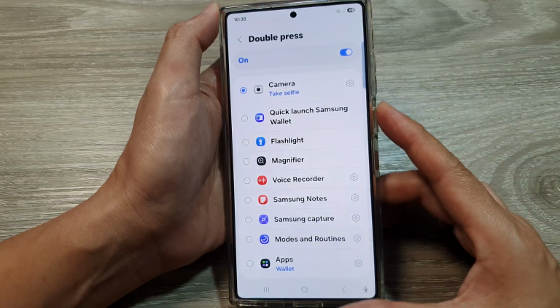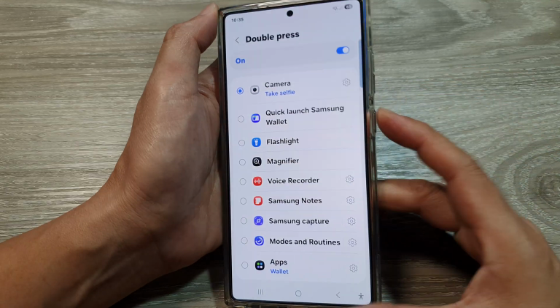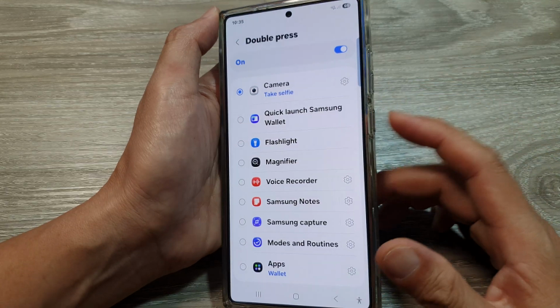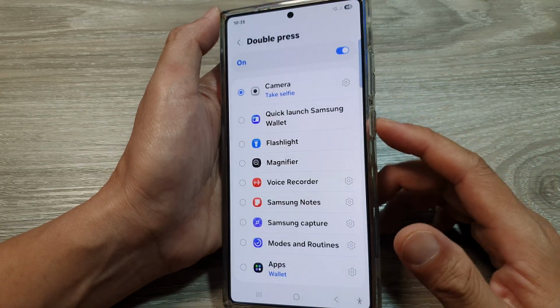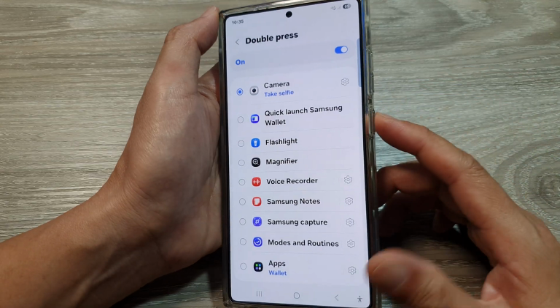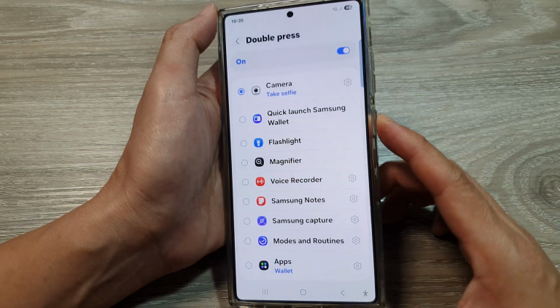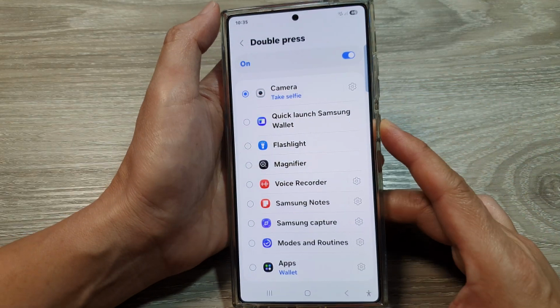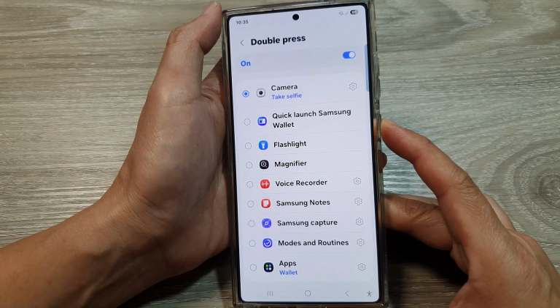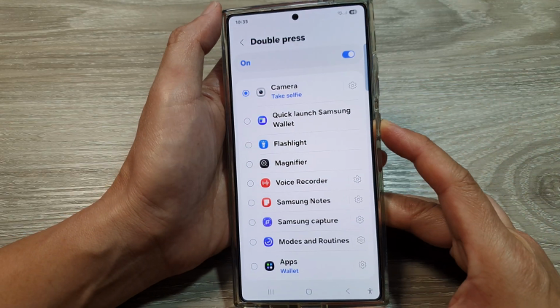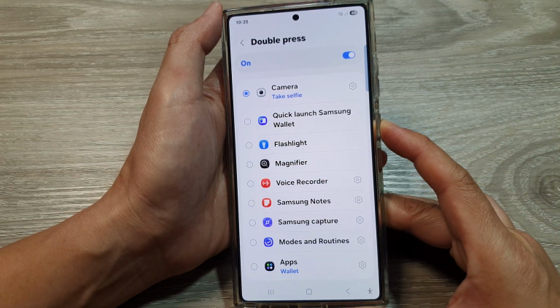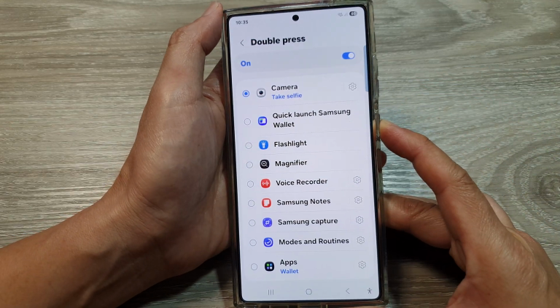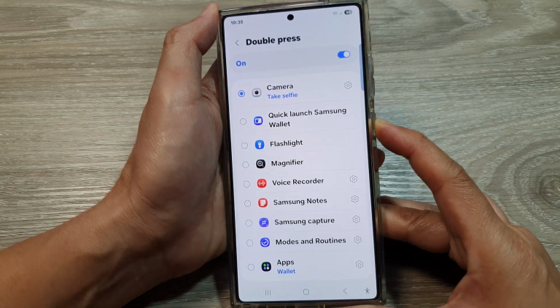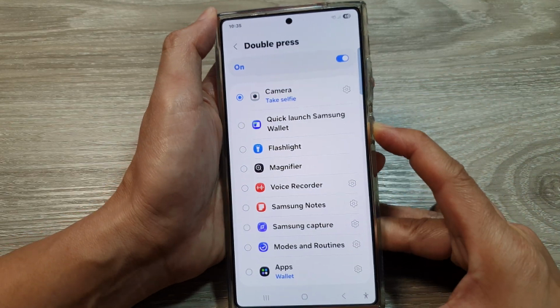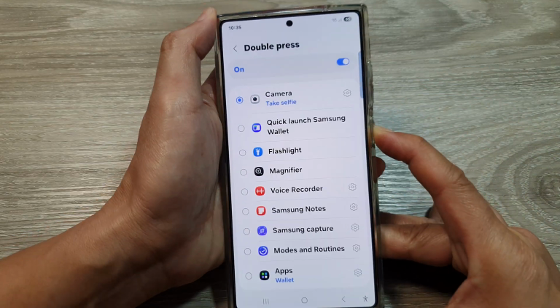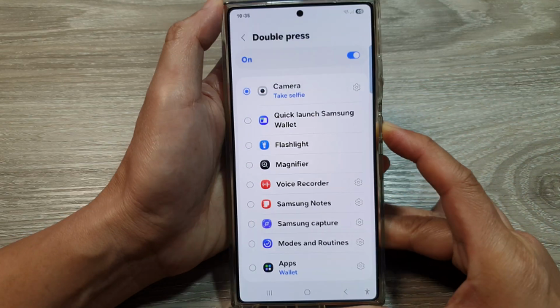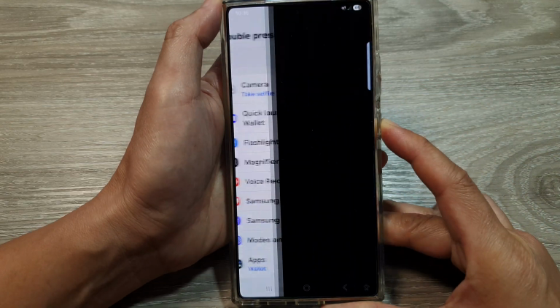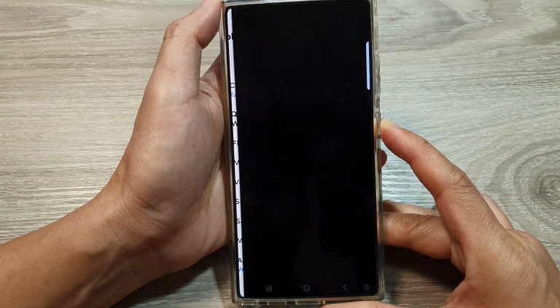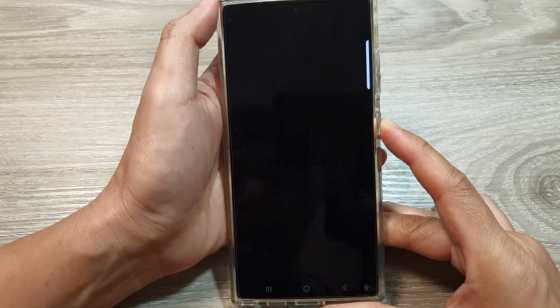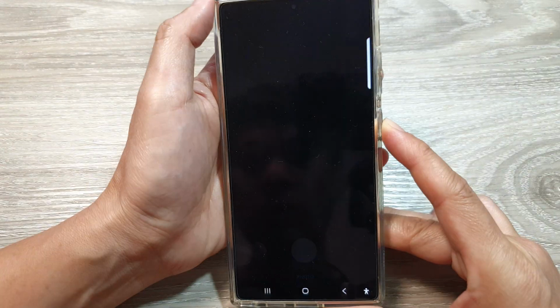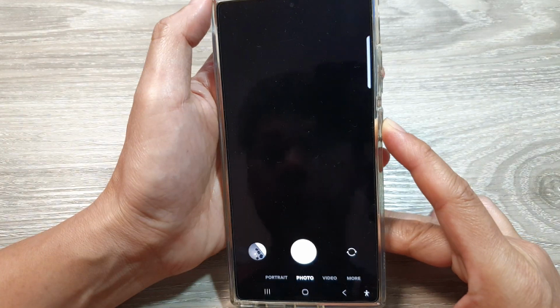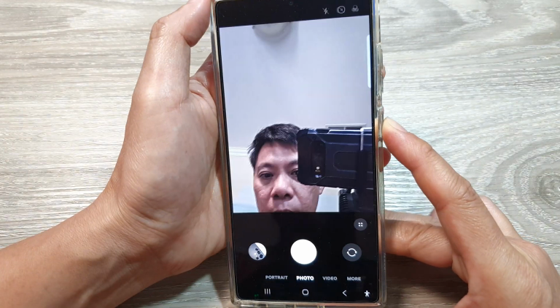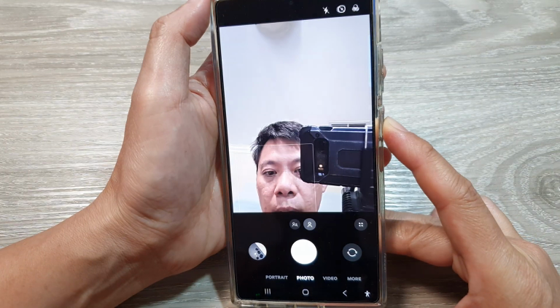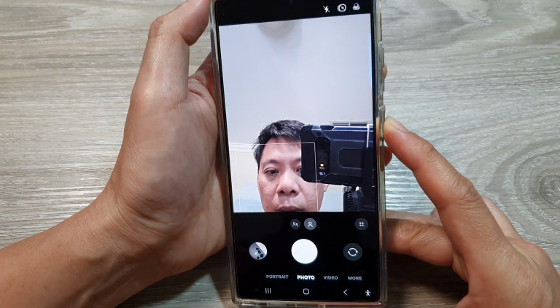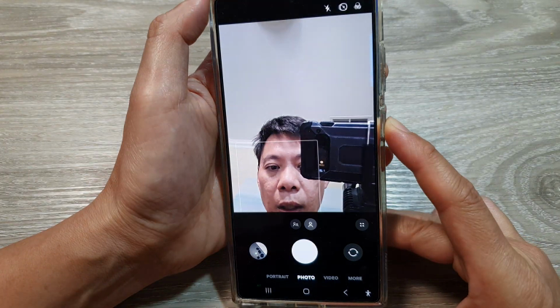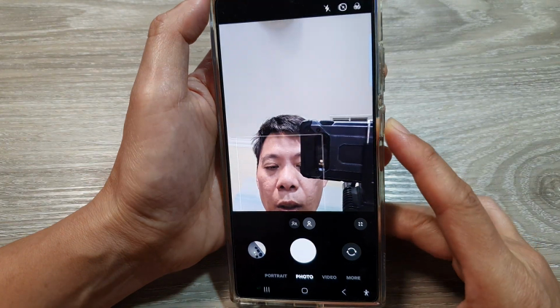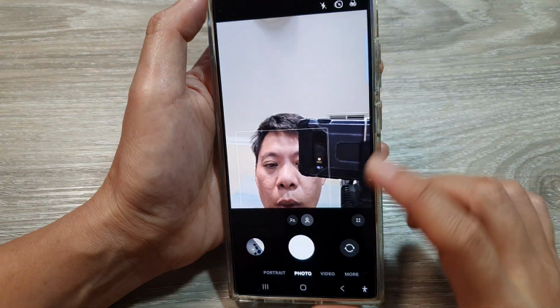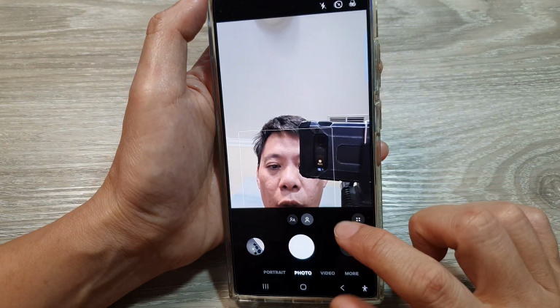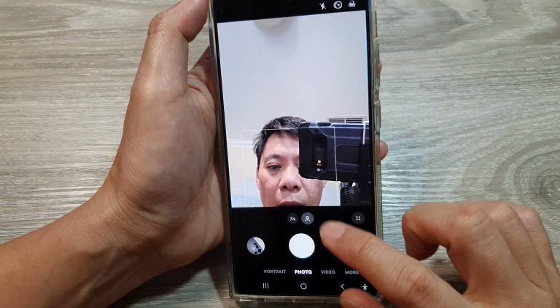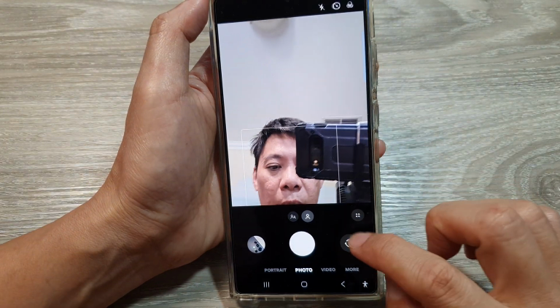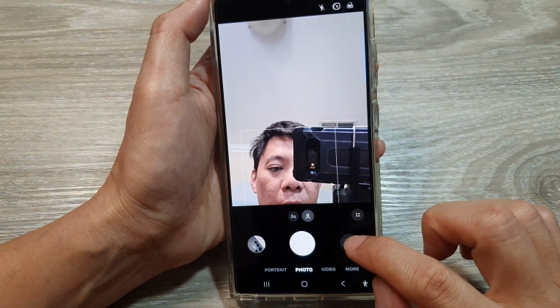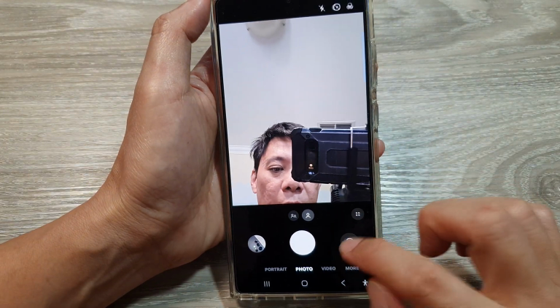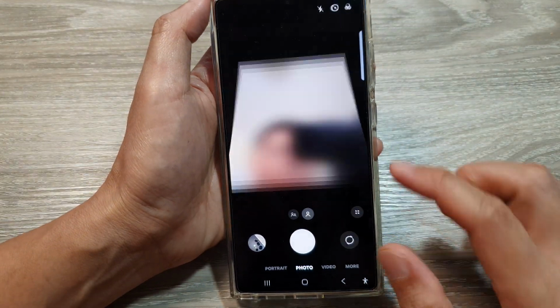So here if I double press on the side button, it will launch the camera in selfie mode.